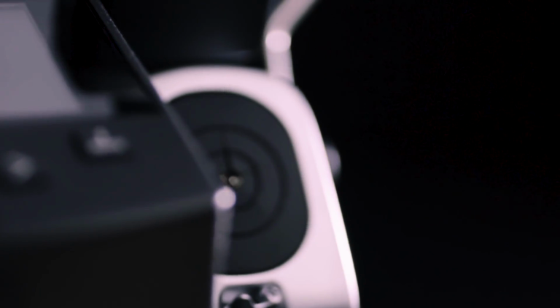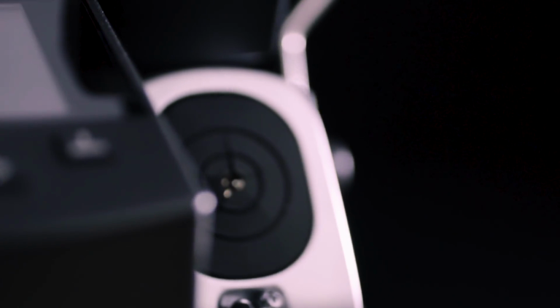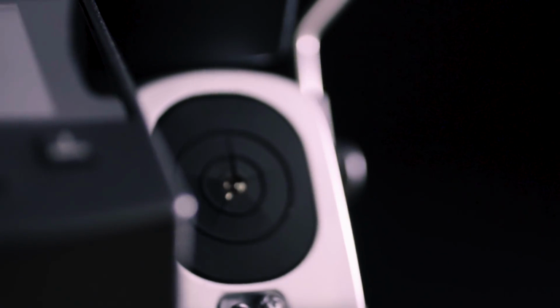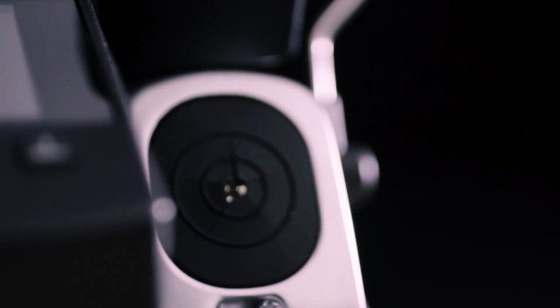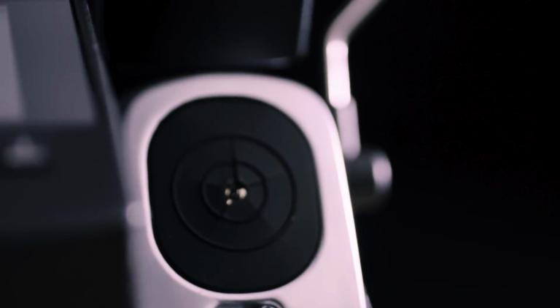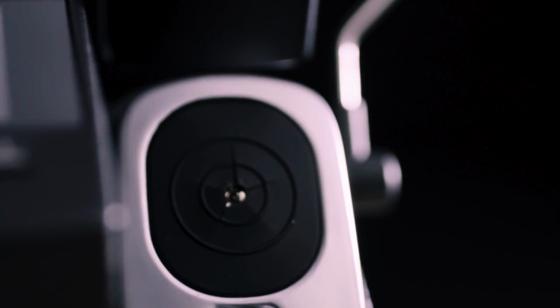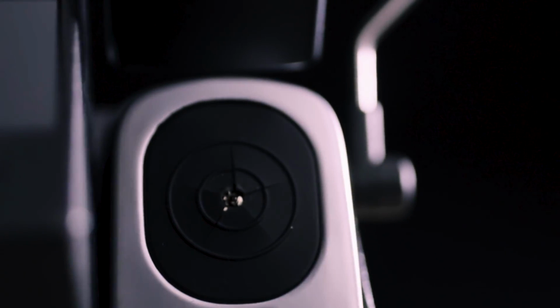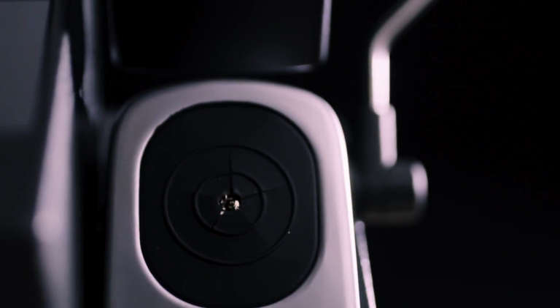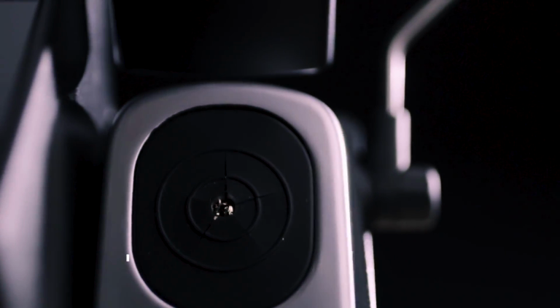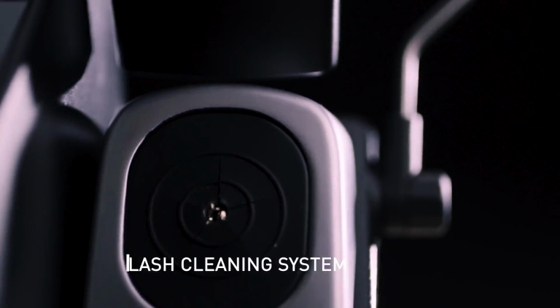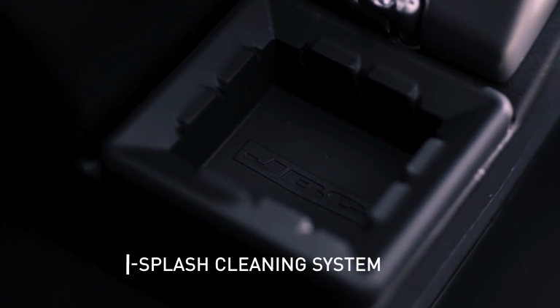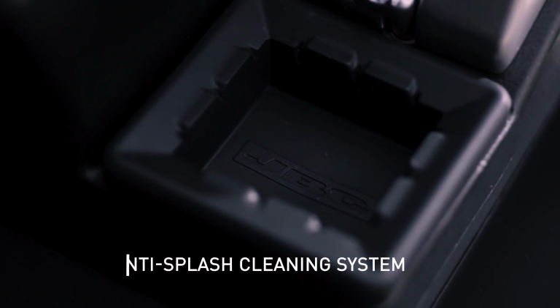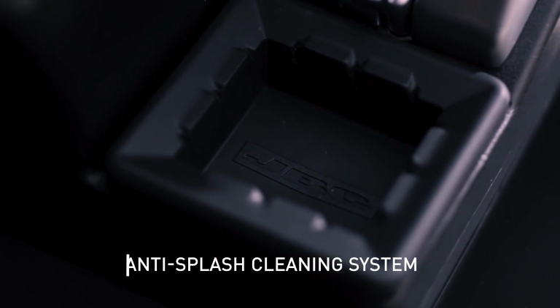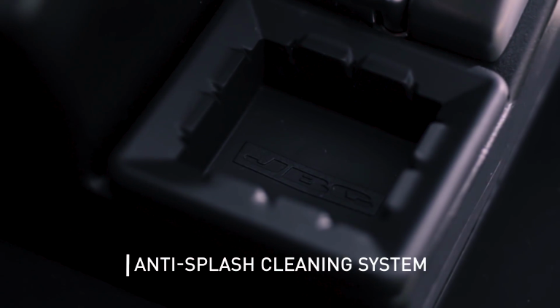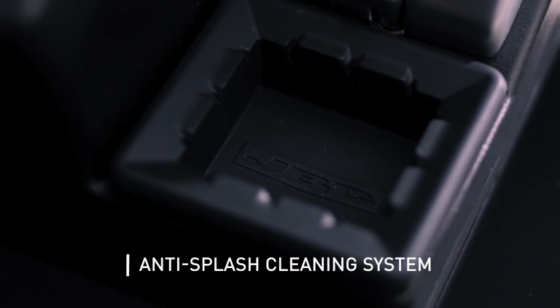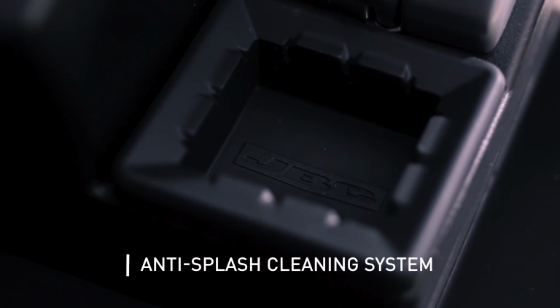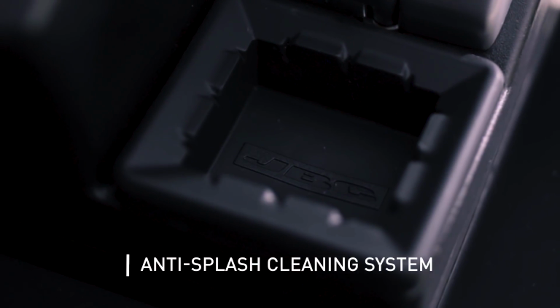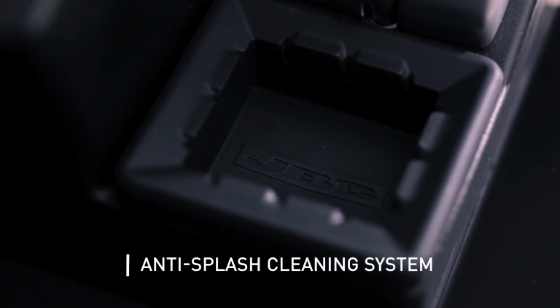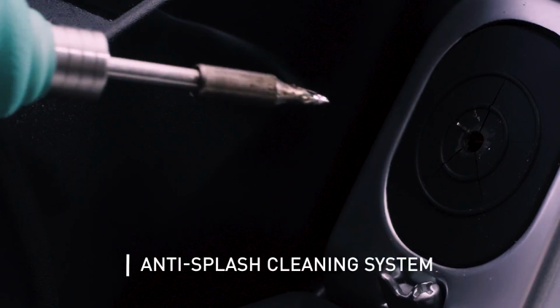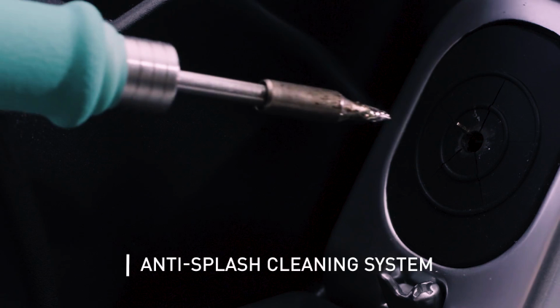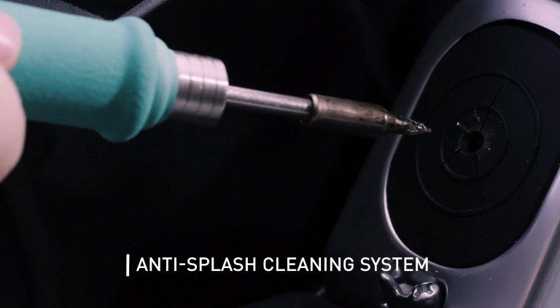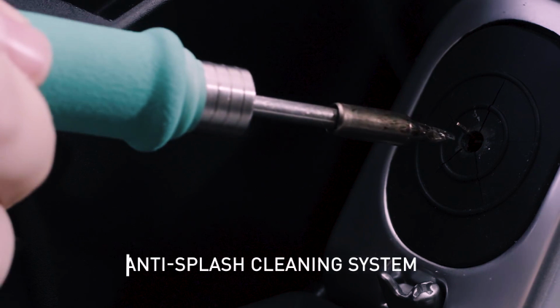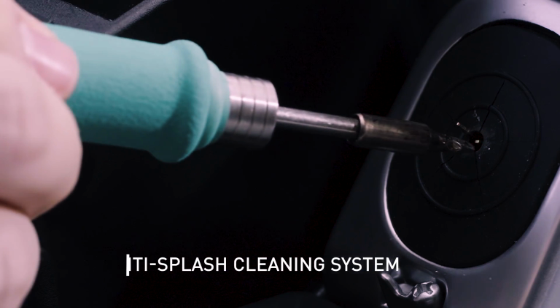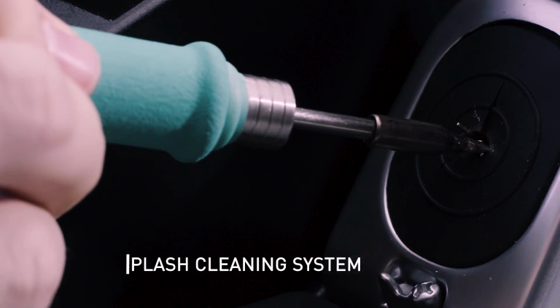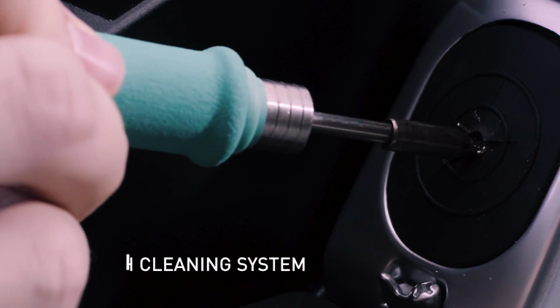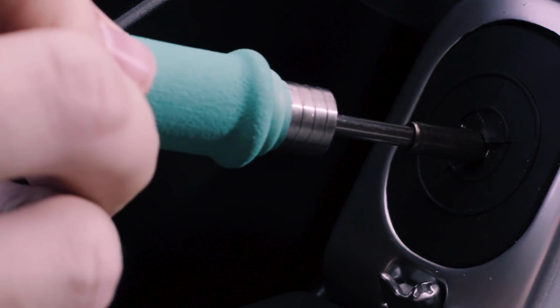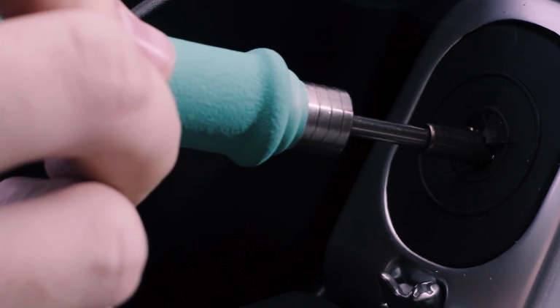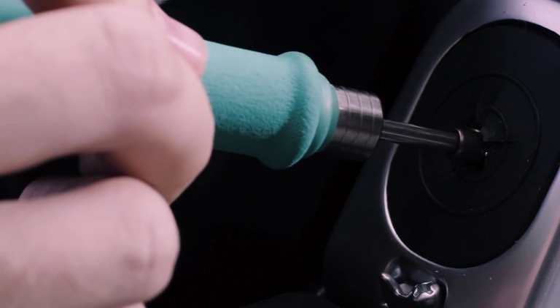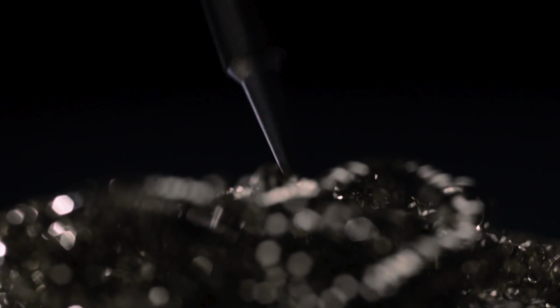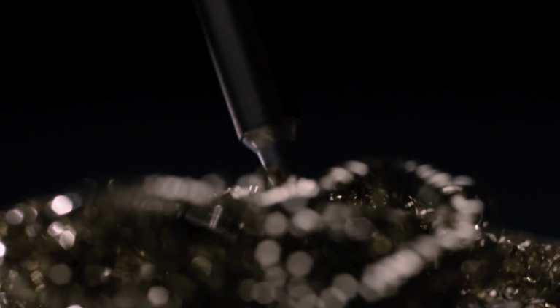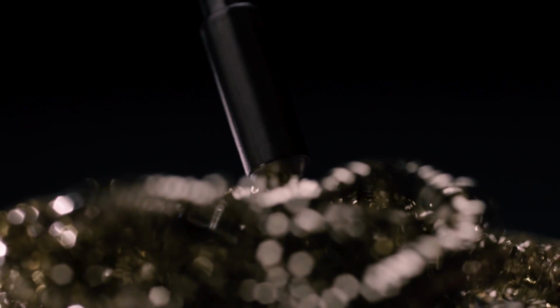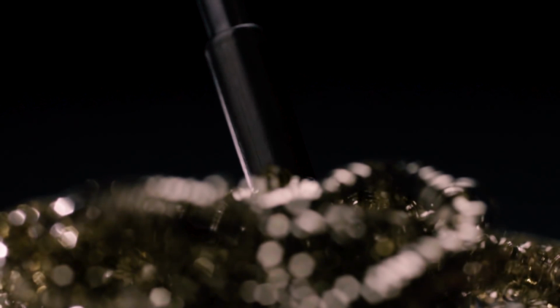A brass wool and an anti-splash membrane avoid contaminating the circuits and keep the workbench clean.